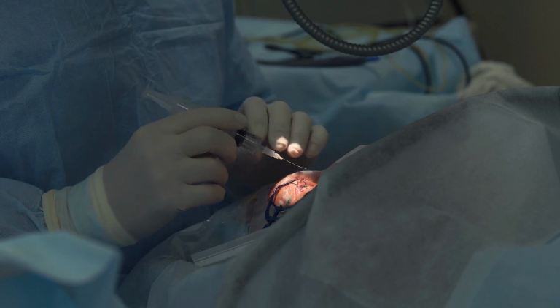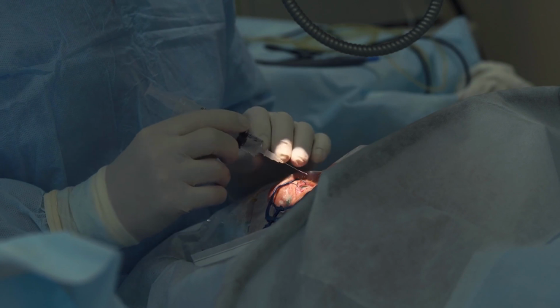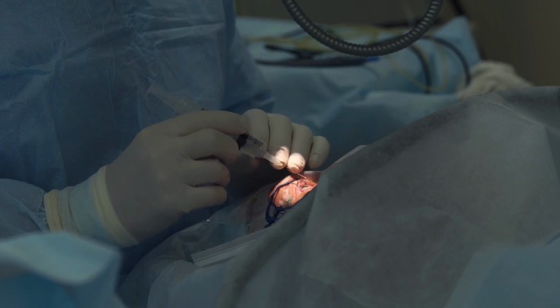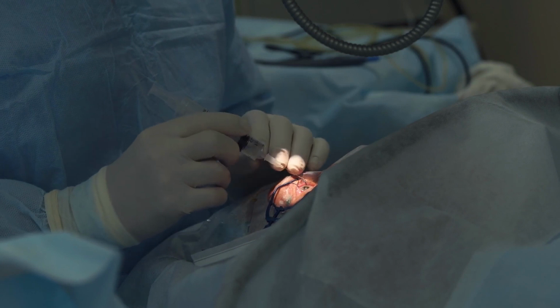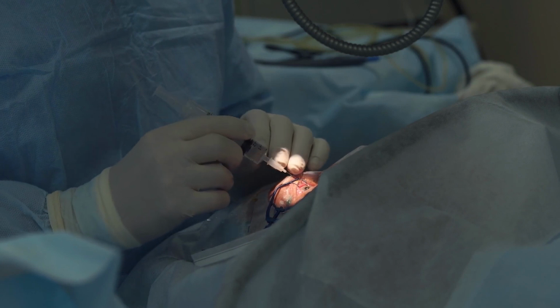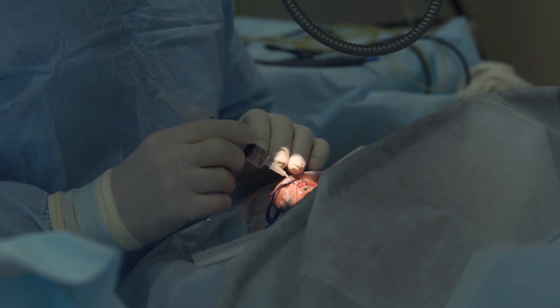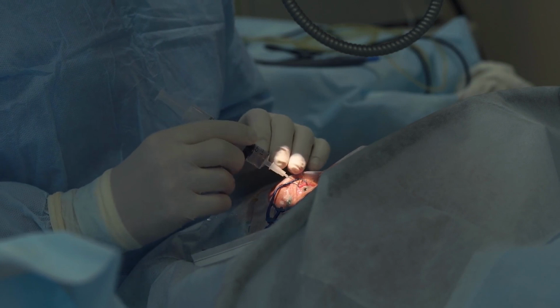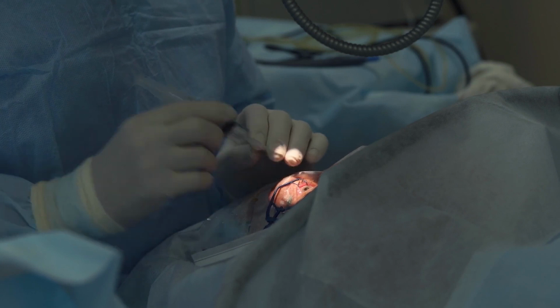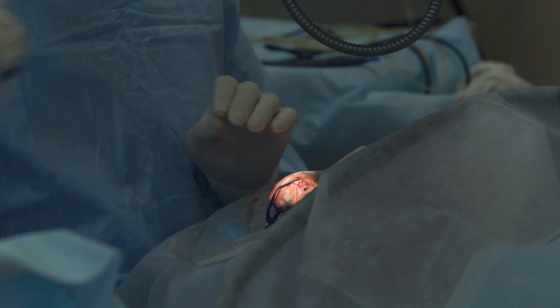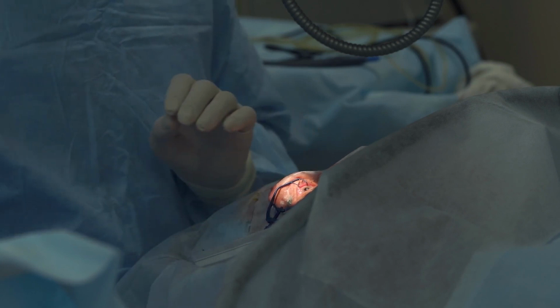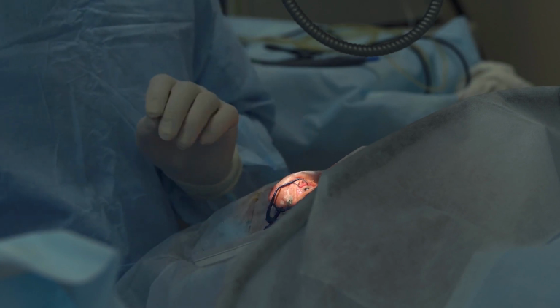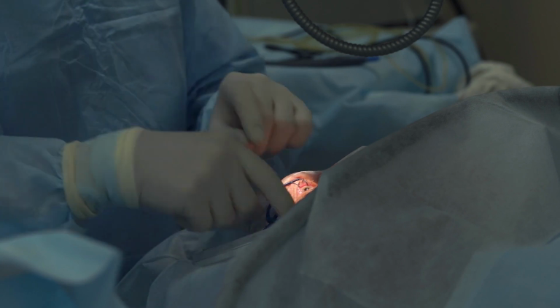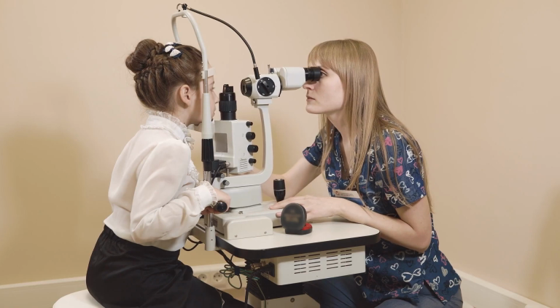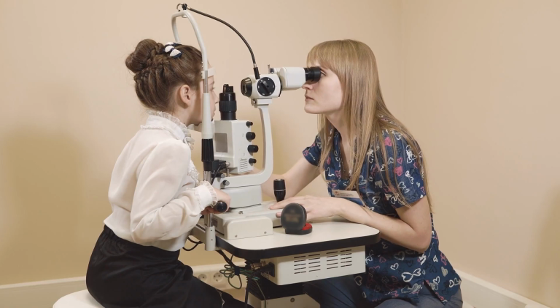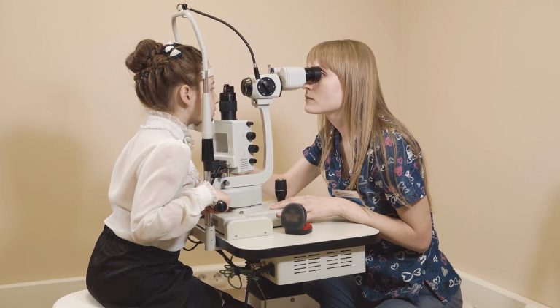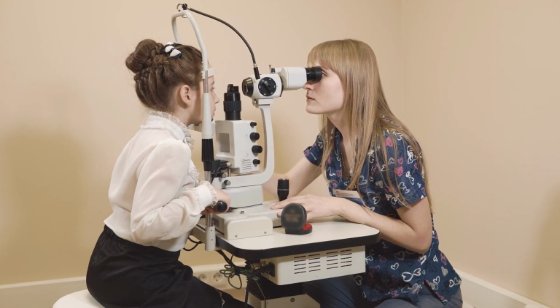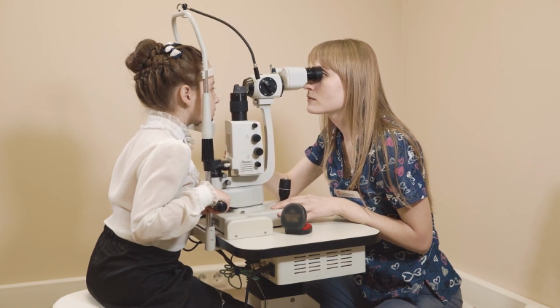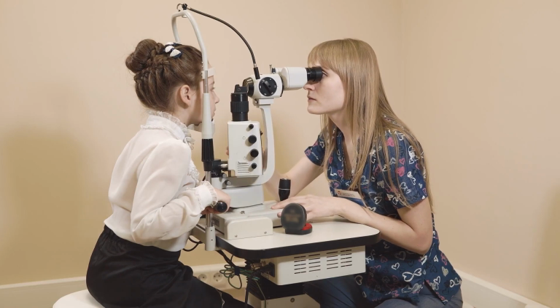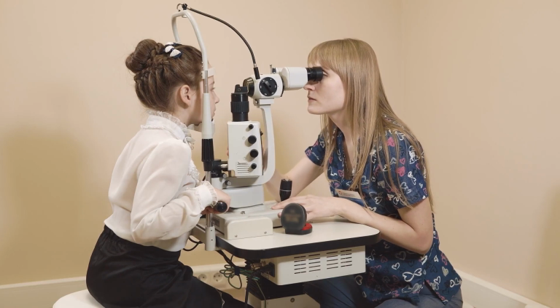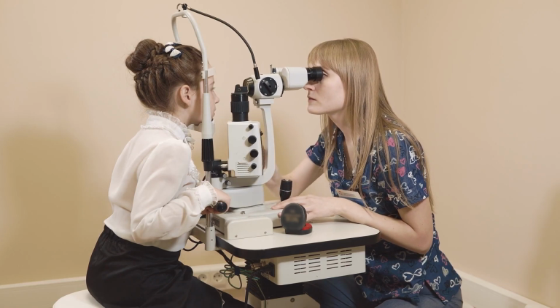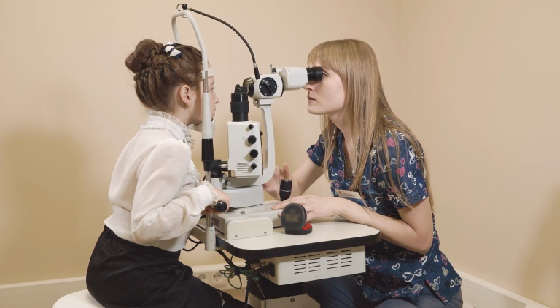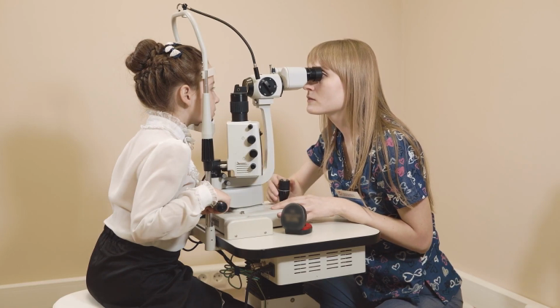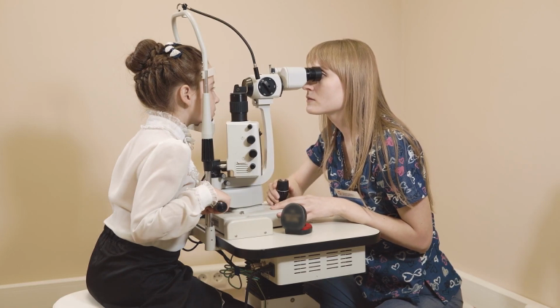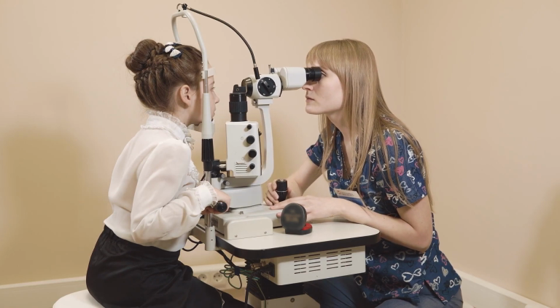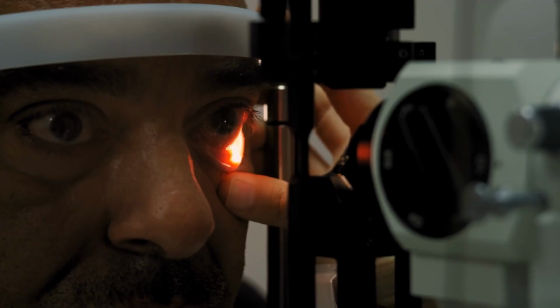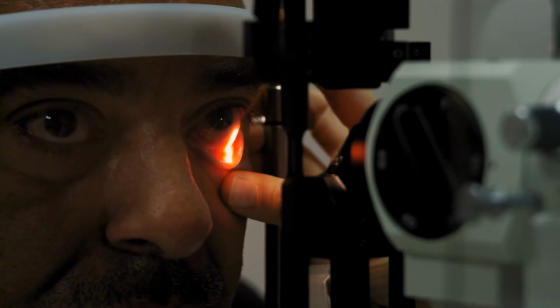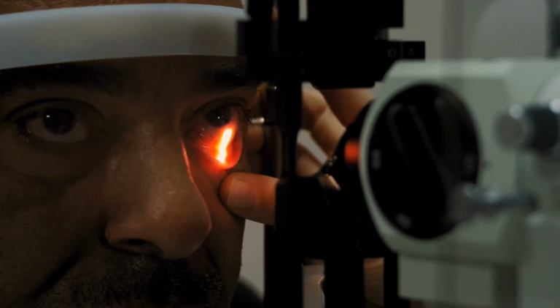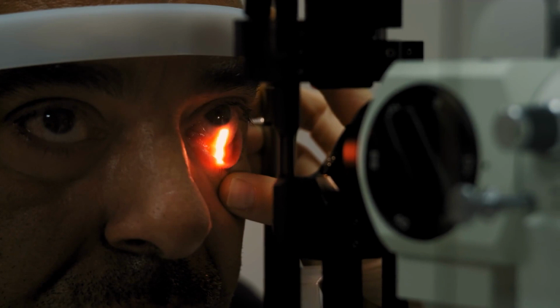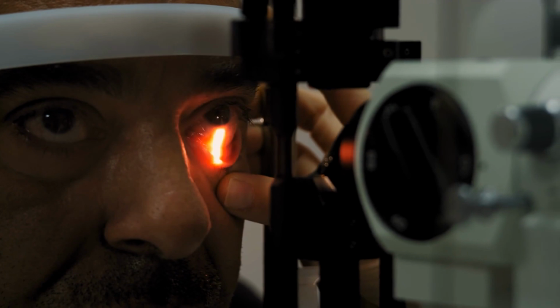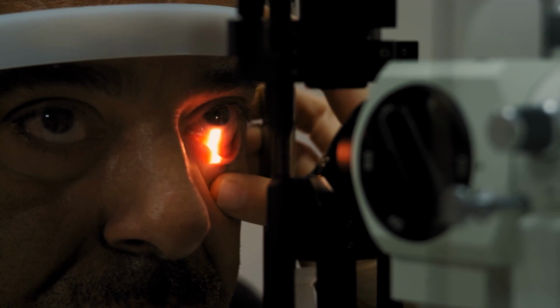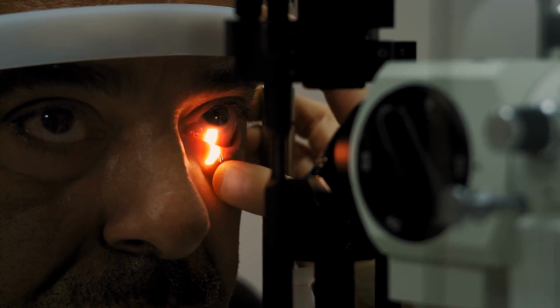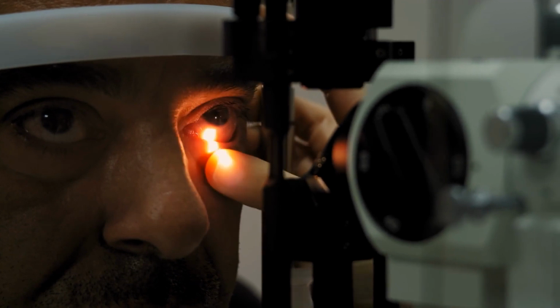Regular dilated eye exams are critical, particularly if you have diabetic retinopathy, to catch NVG early.